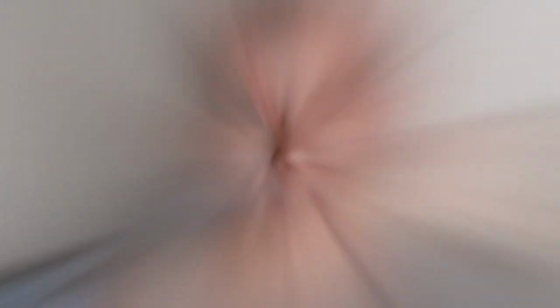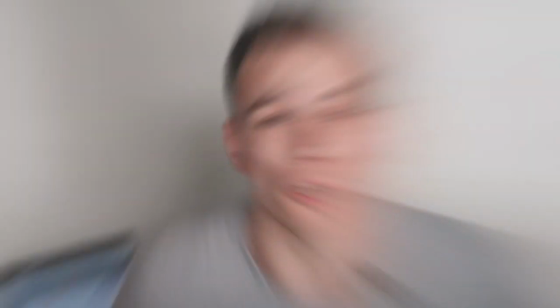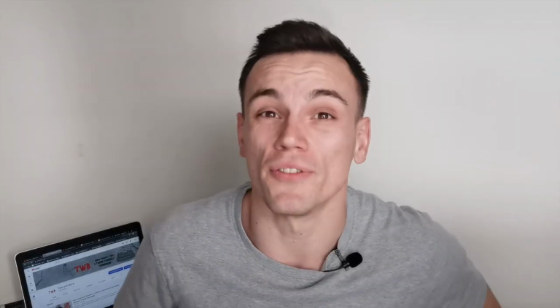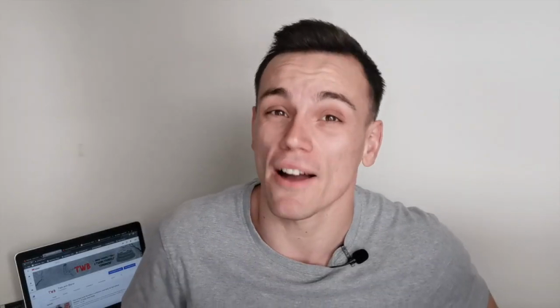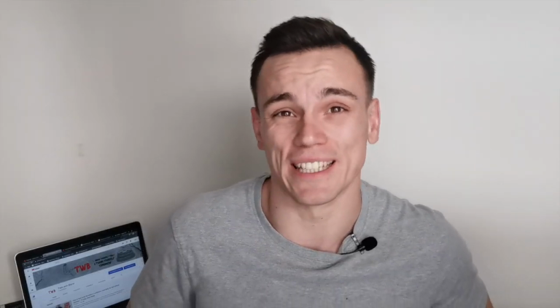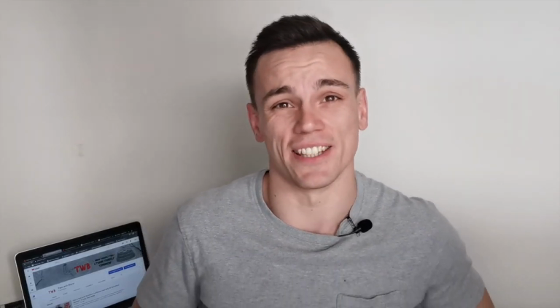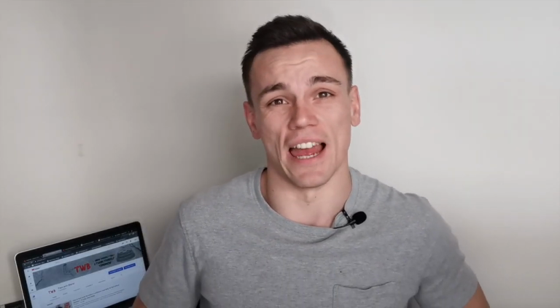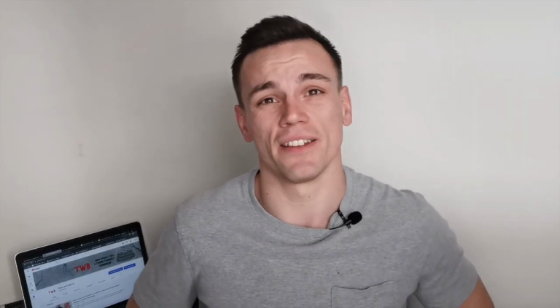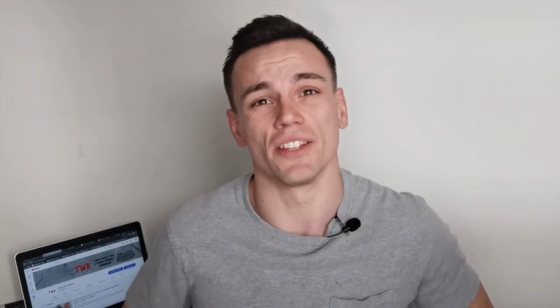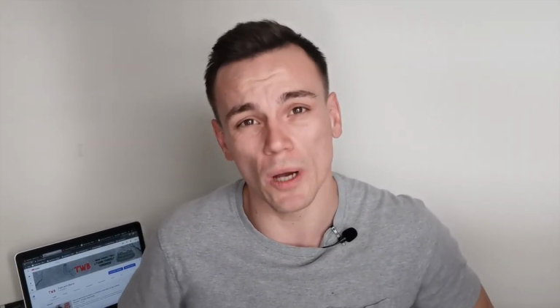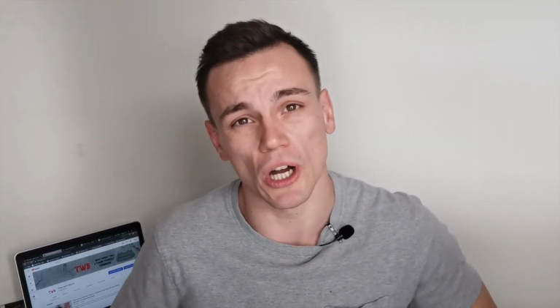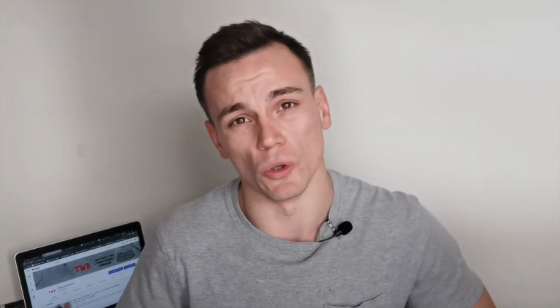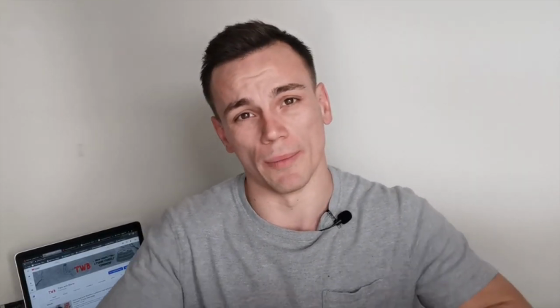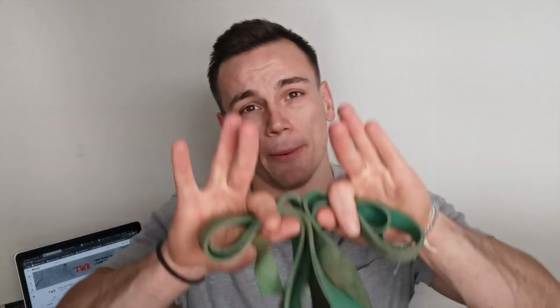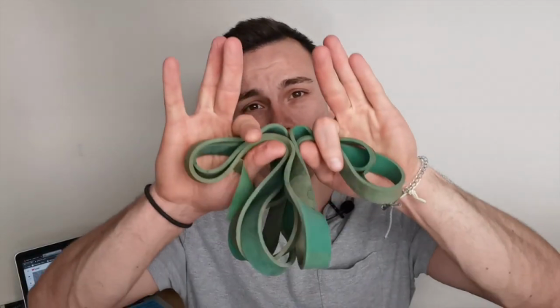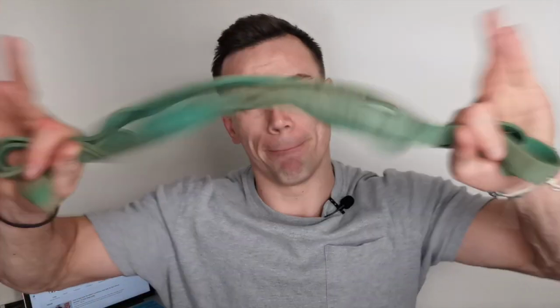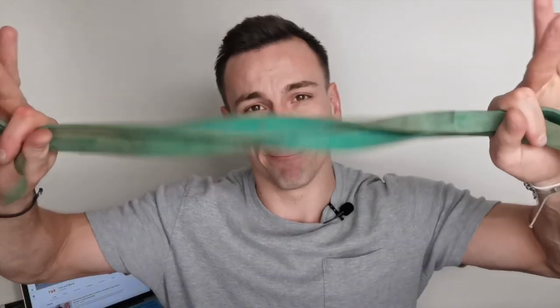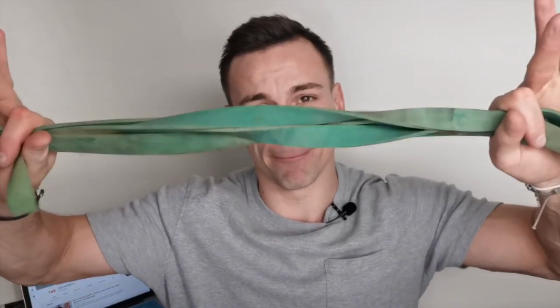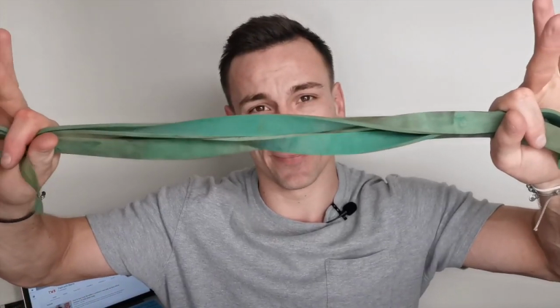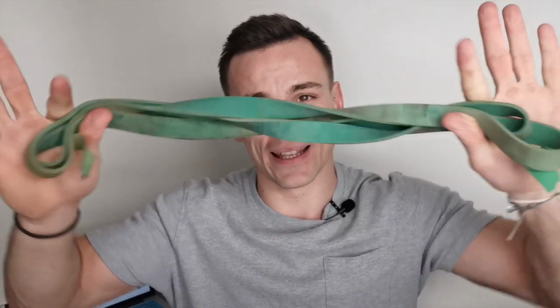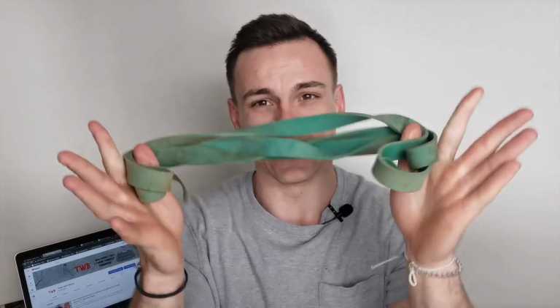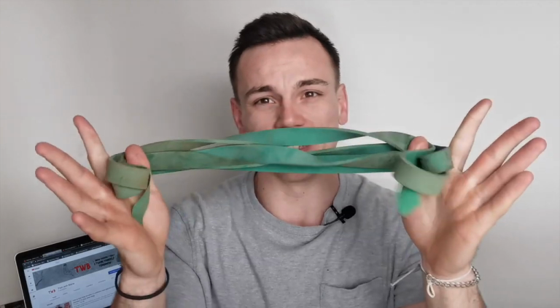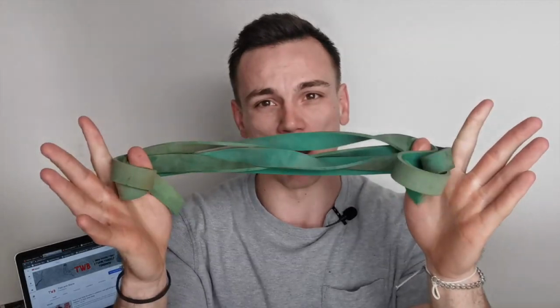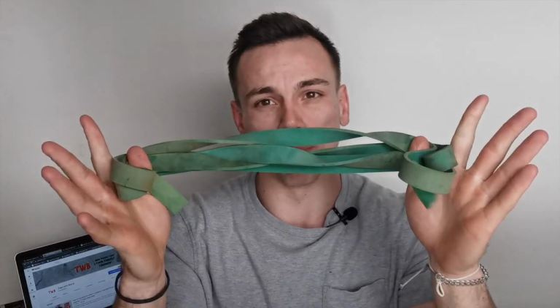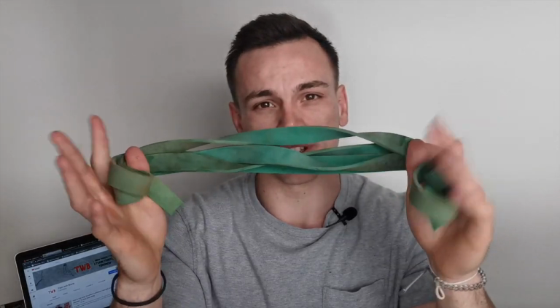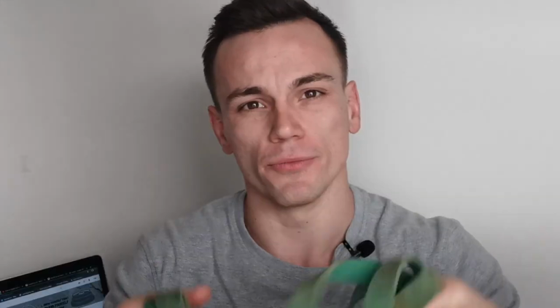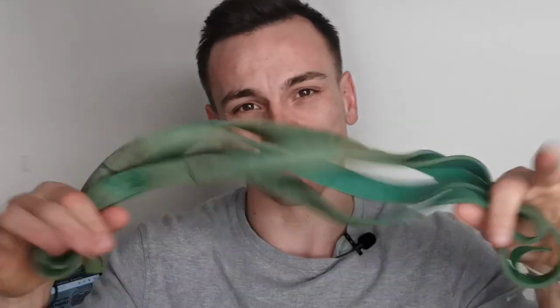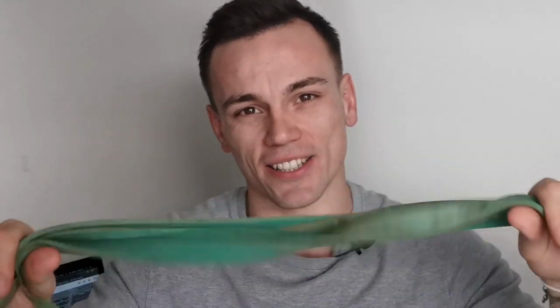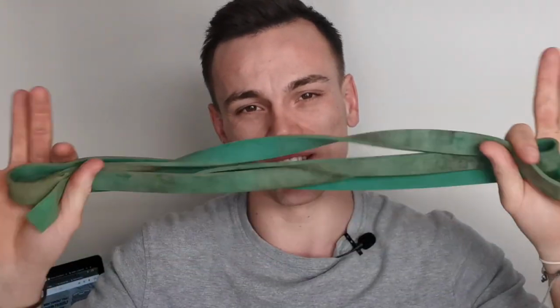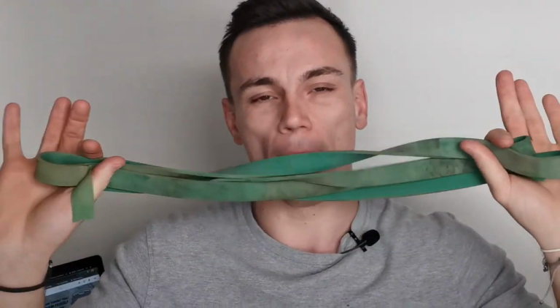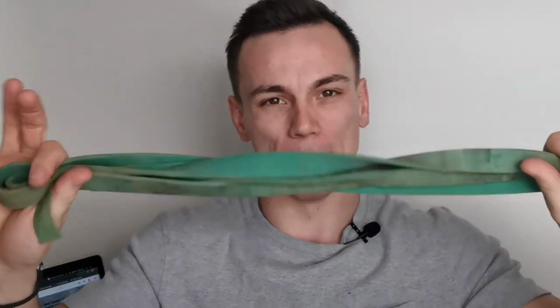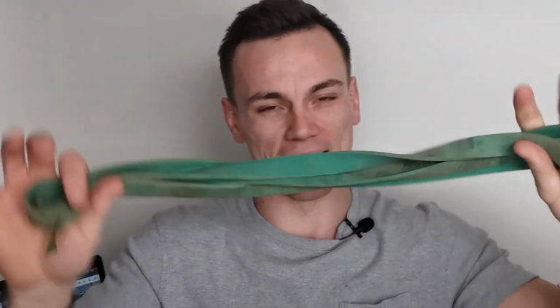So if you haven't guessed it yet, the equipment I'm talking about is these bad boys — resistance bands.